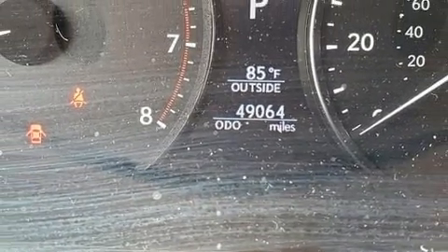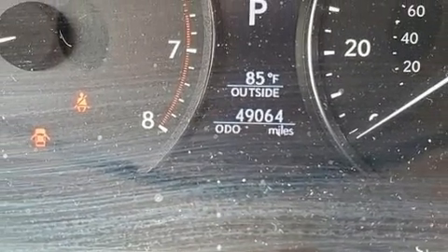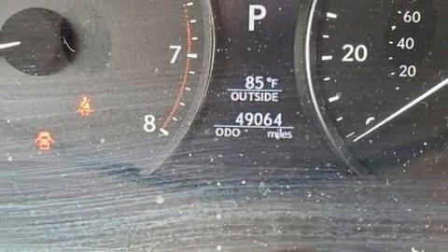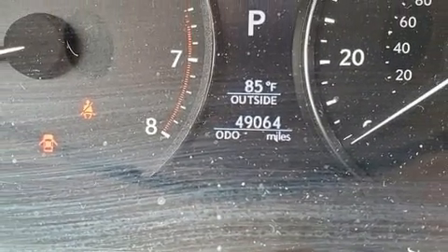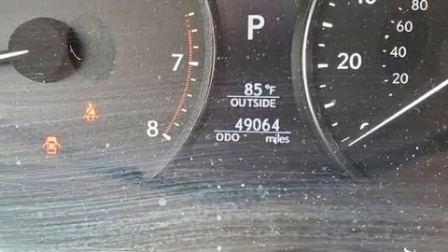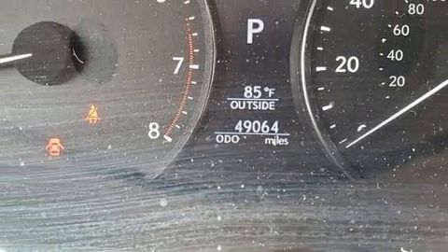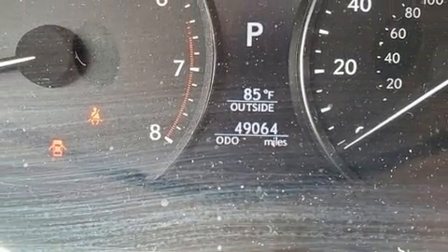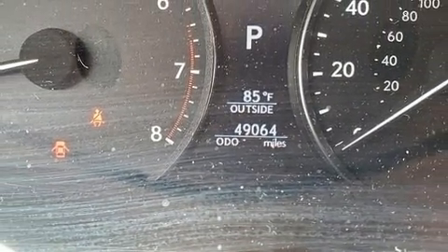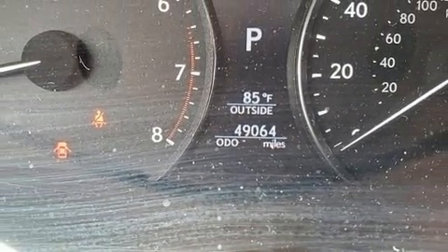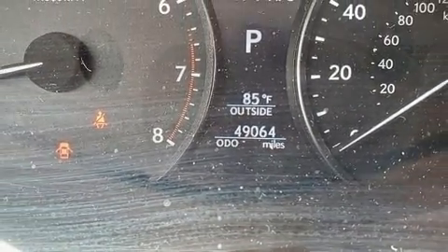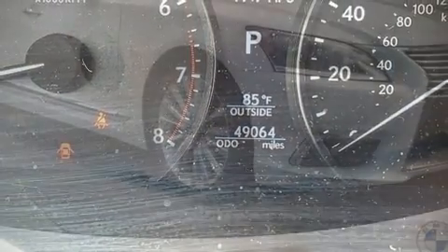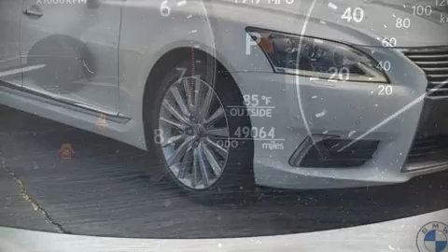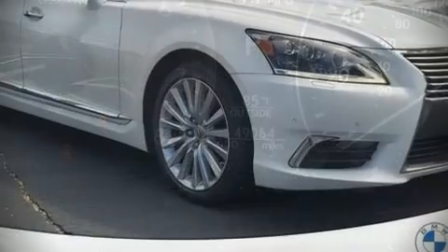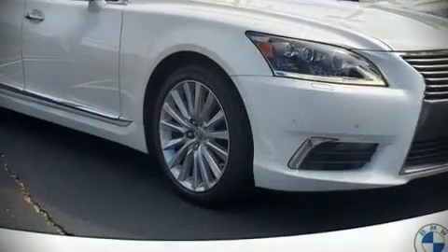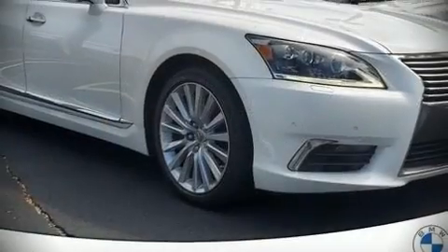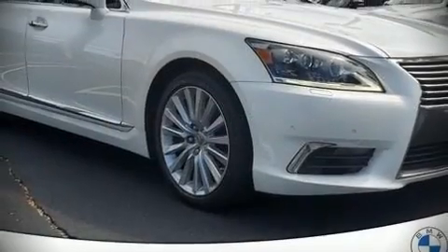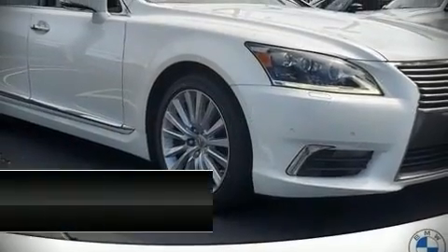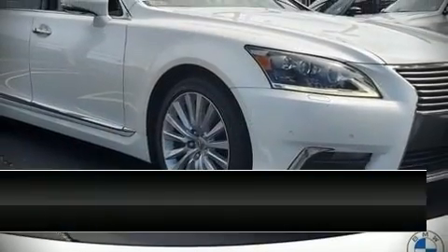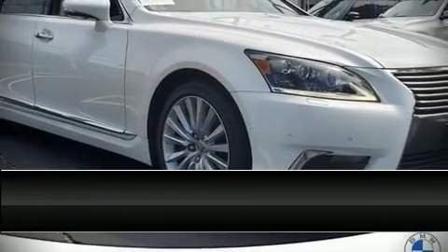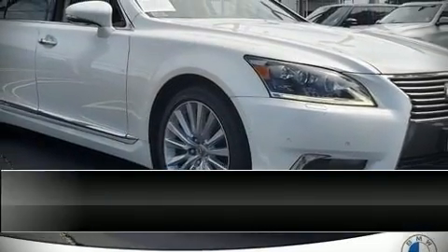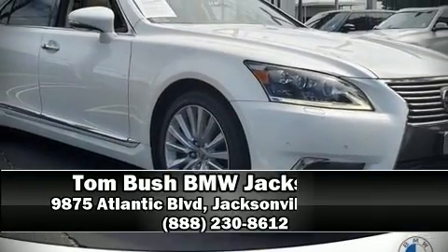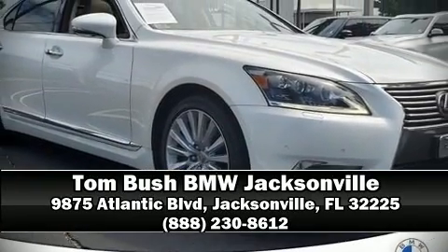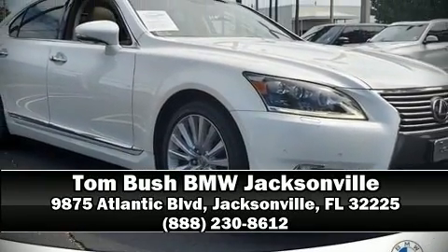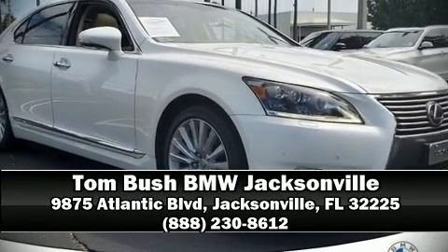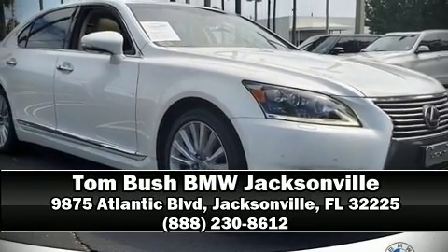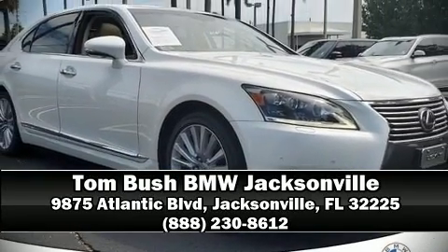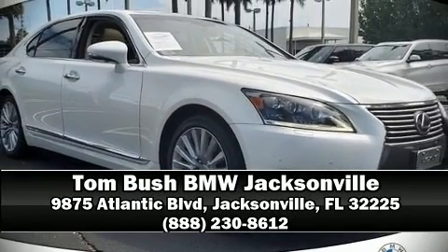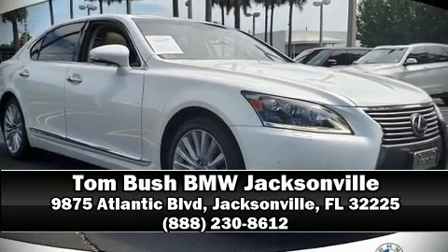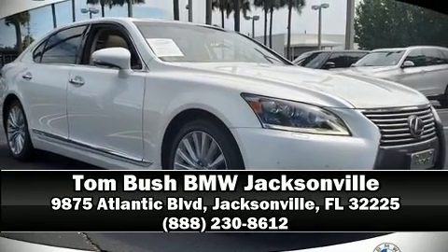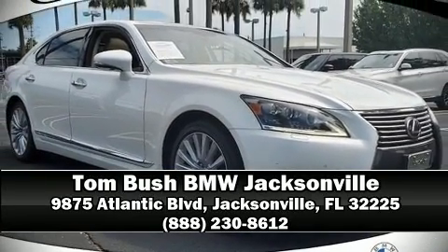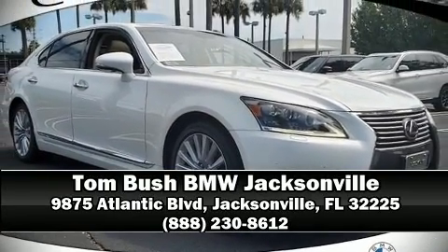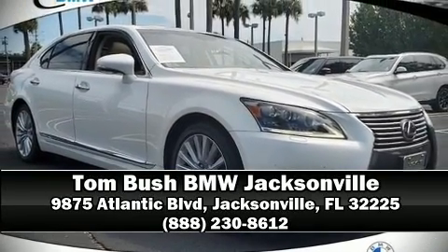Our sales staff will help you find the vehicle that you've been searching for. Stop in and take a test drive. Save now.